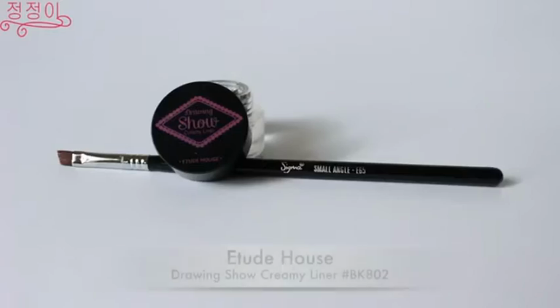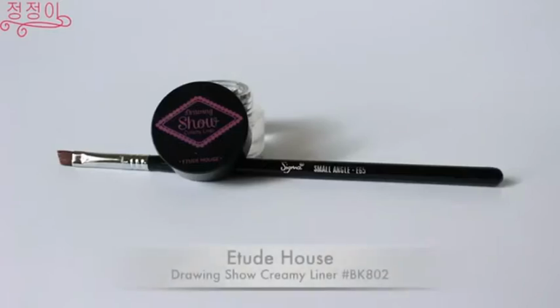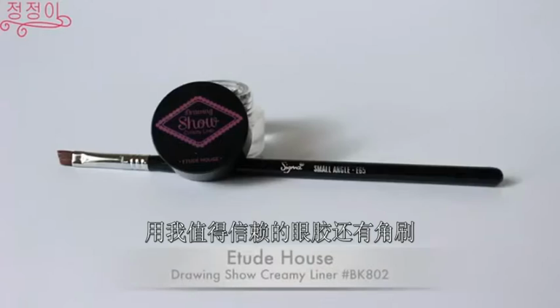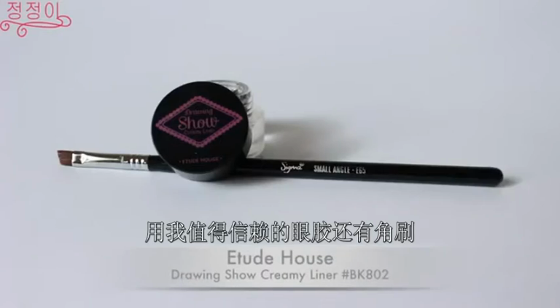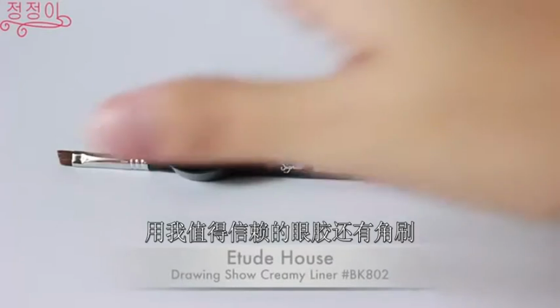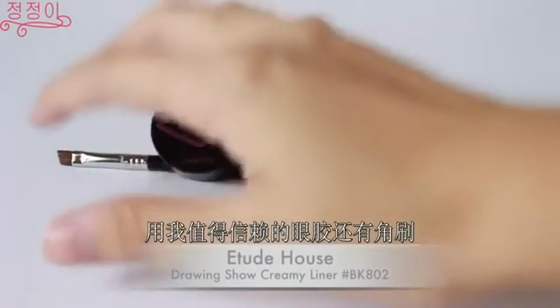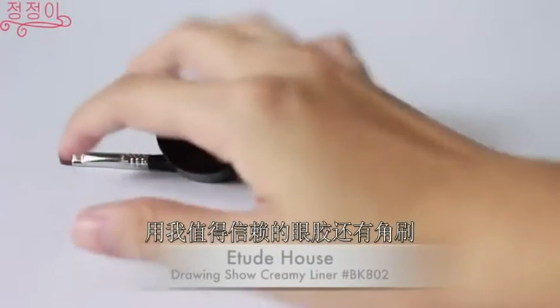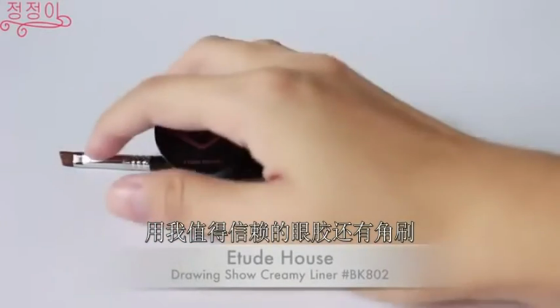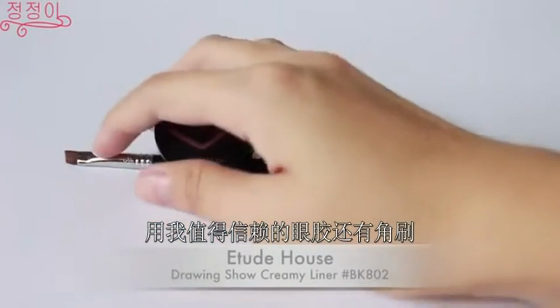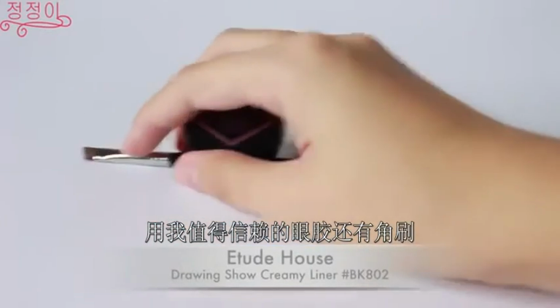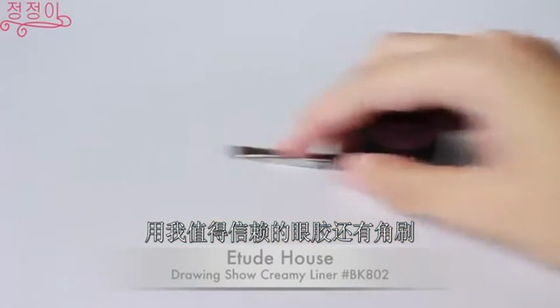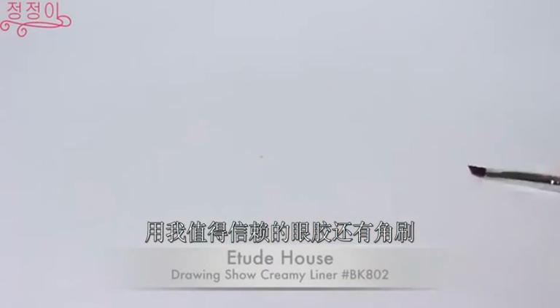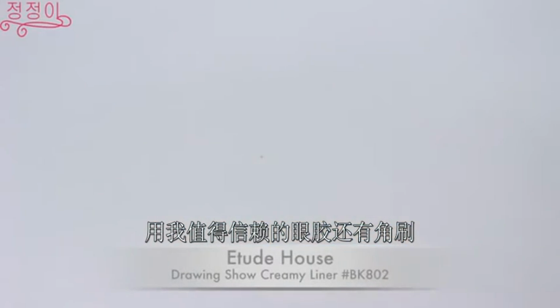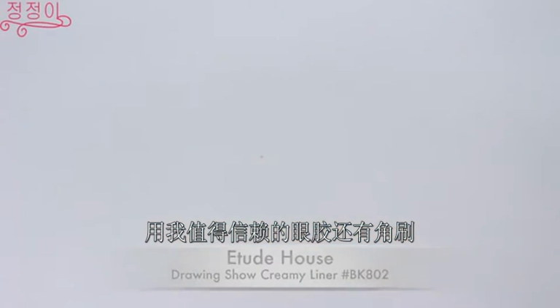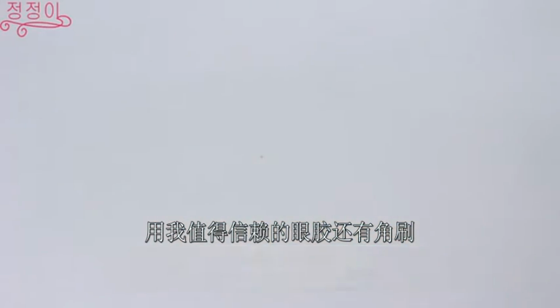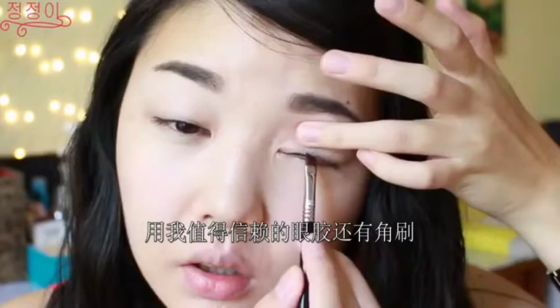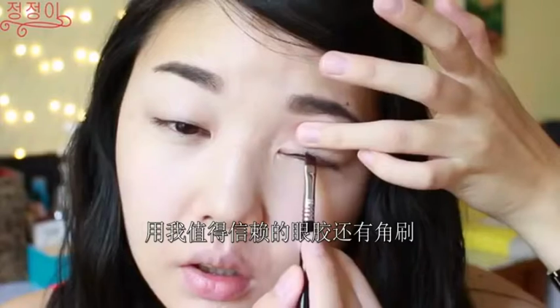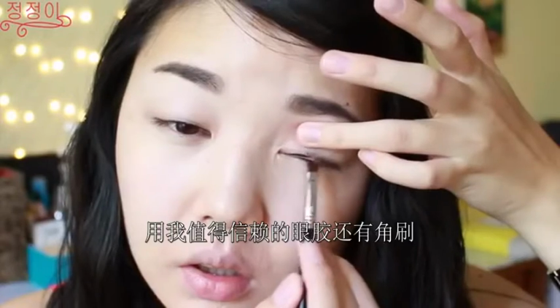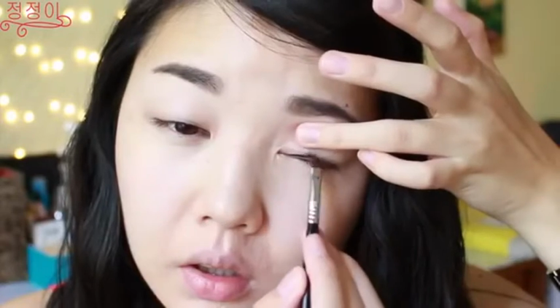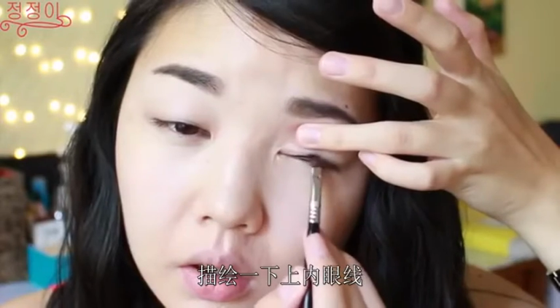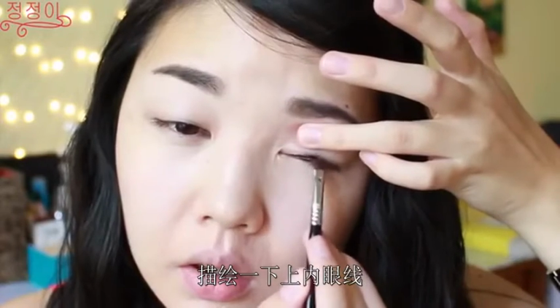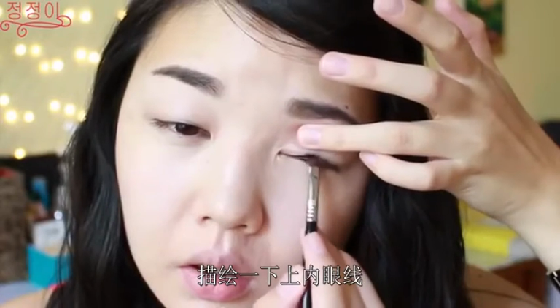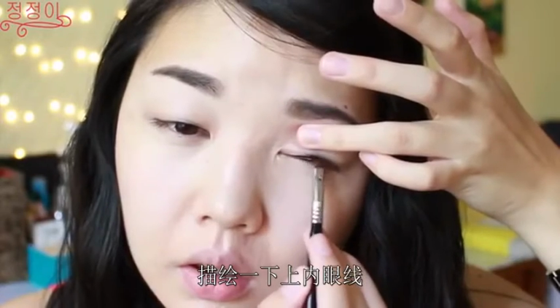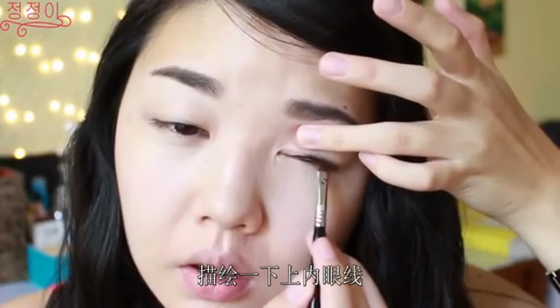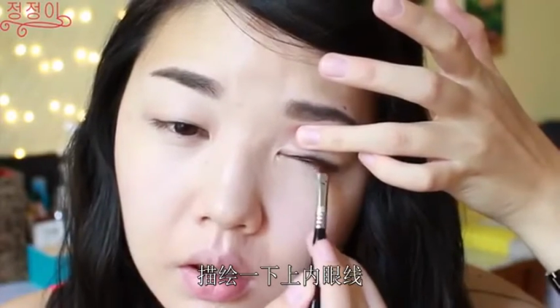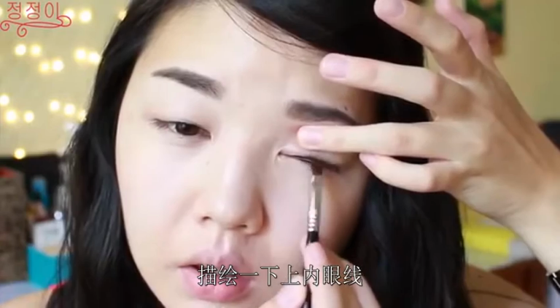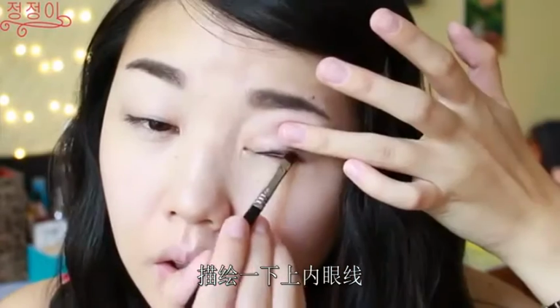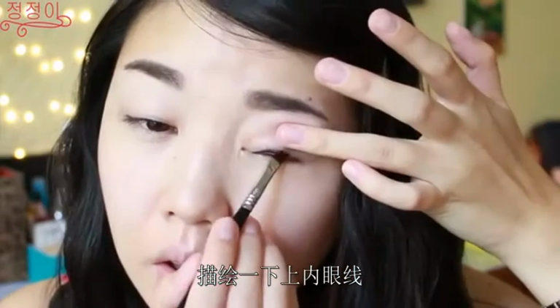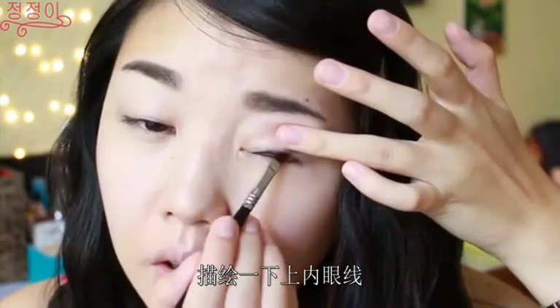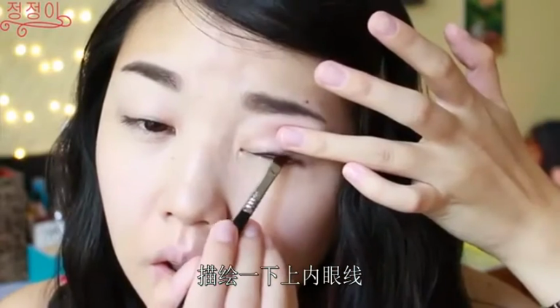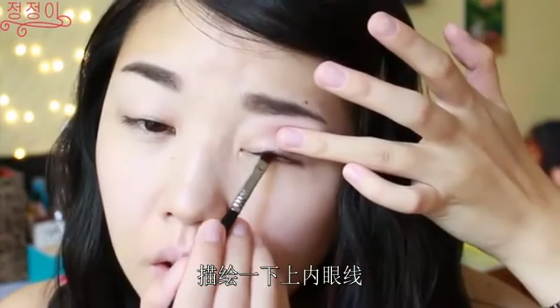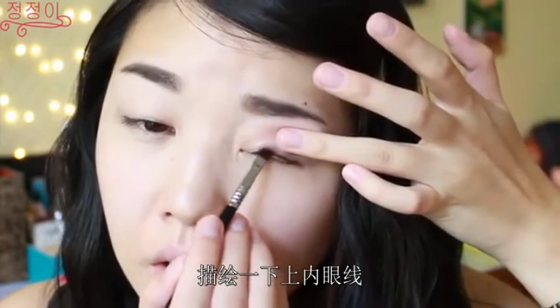Using my trusty old black gel liner and an angle brush, I am going to tightline my upper waterline.